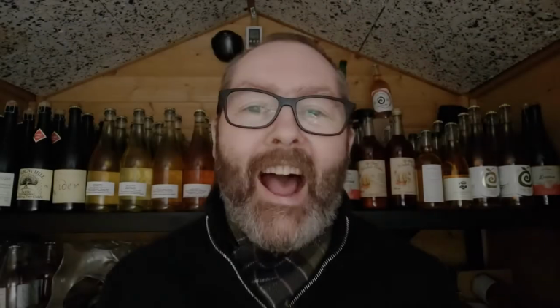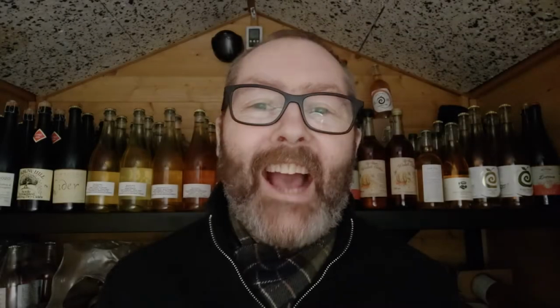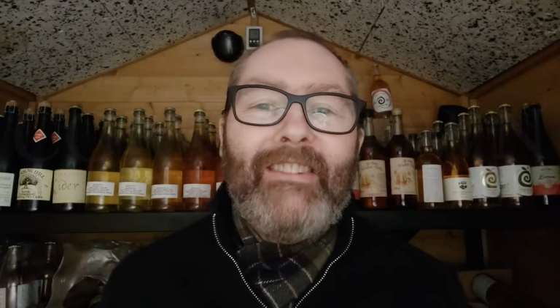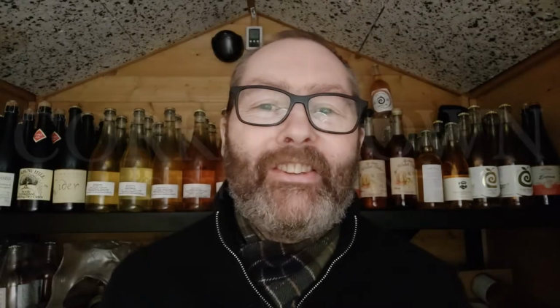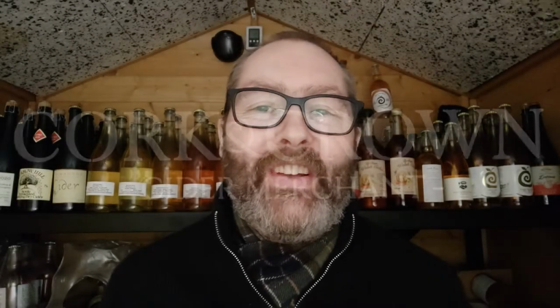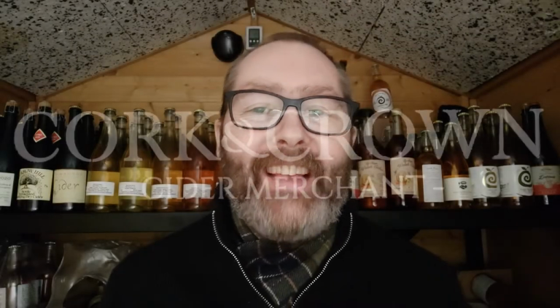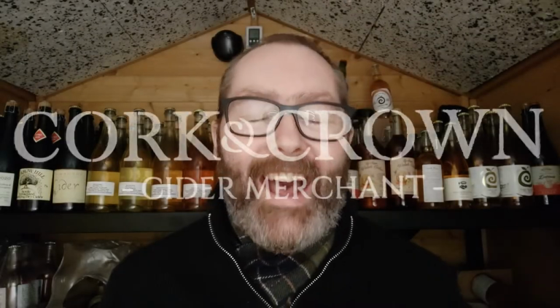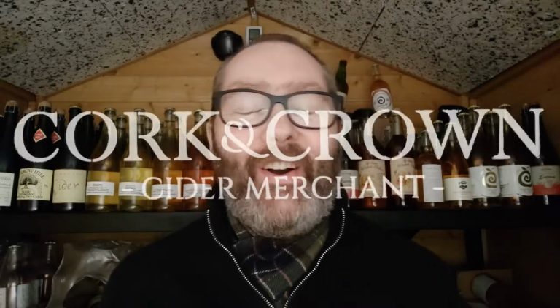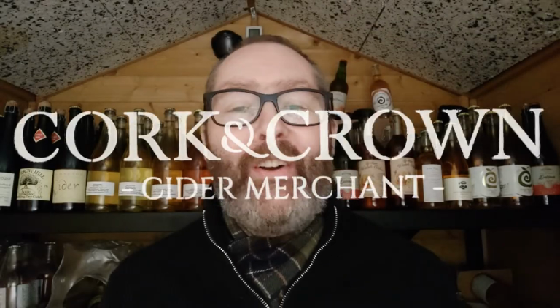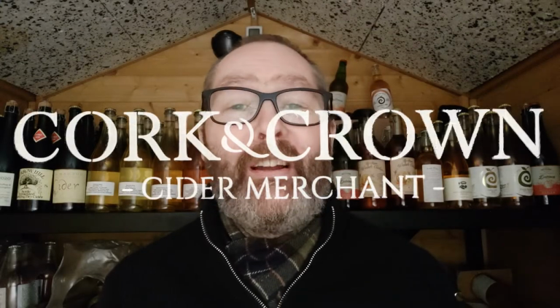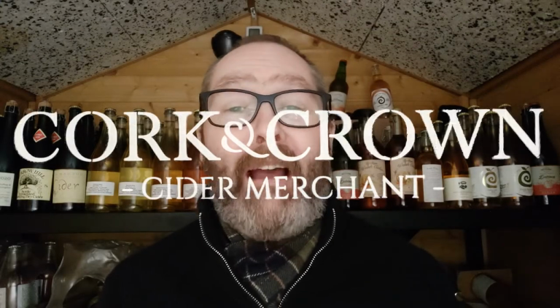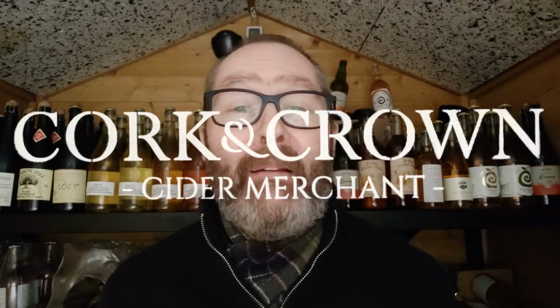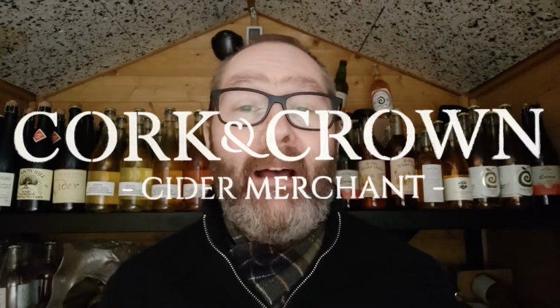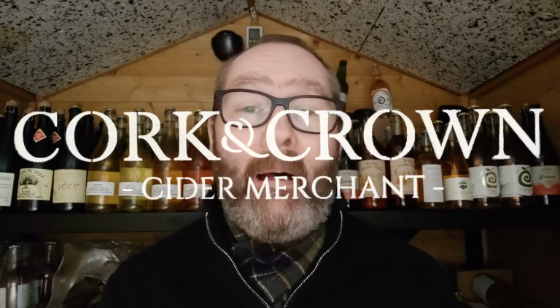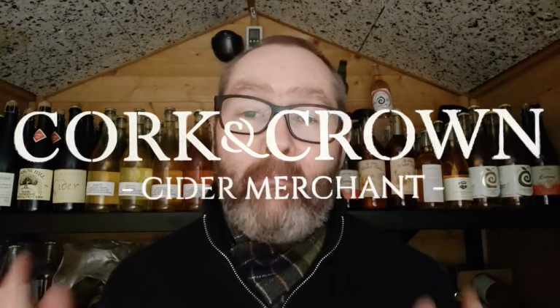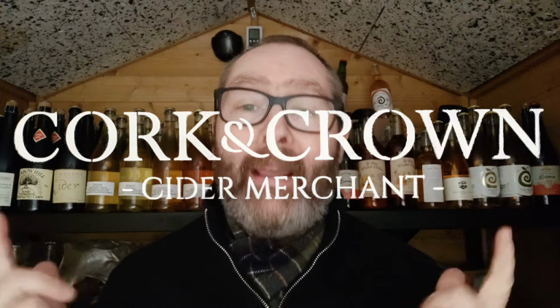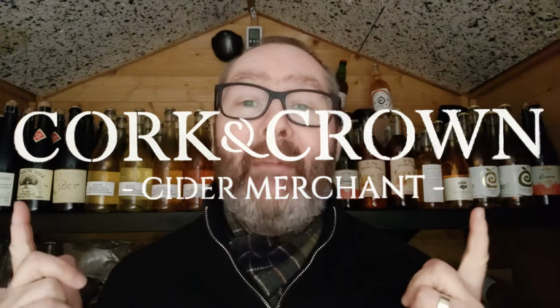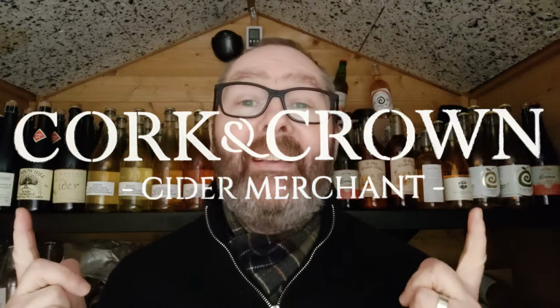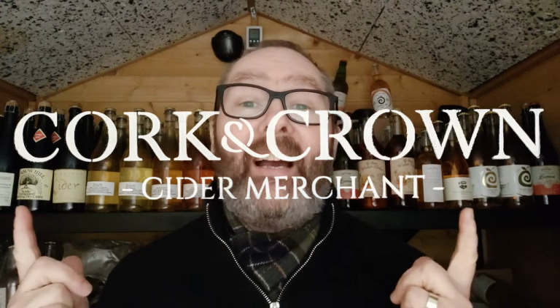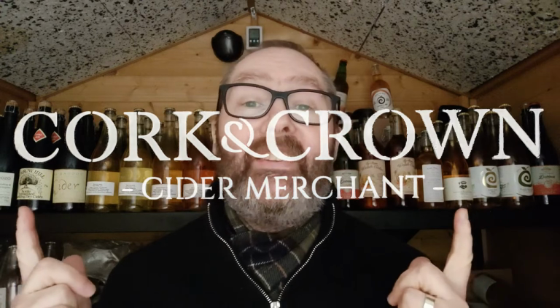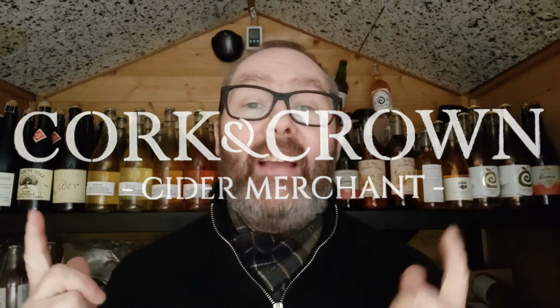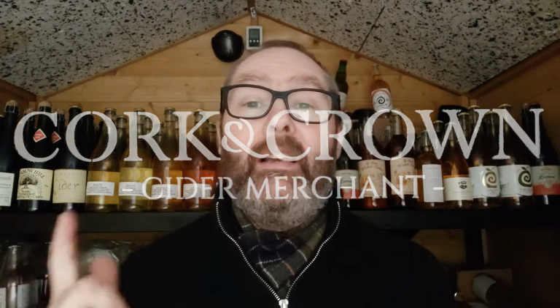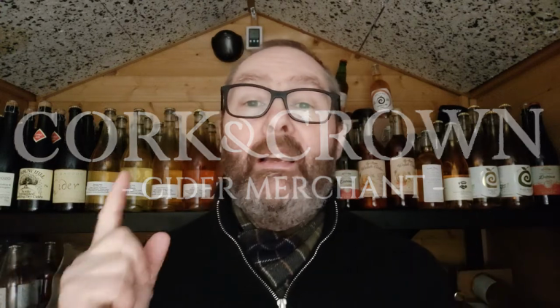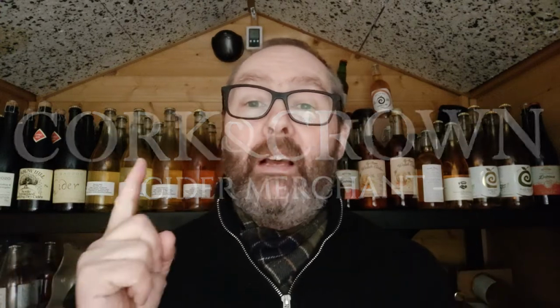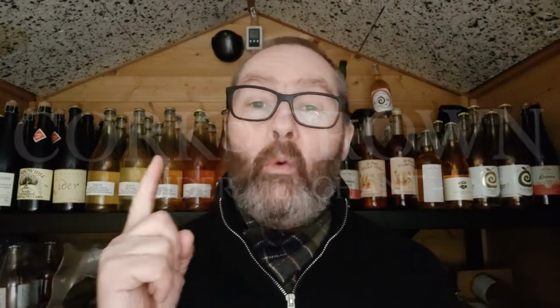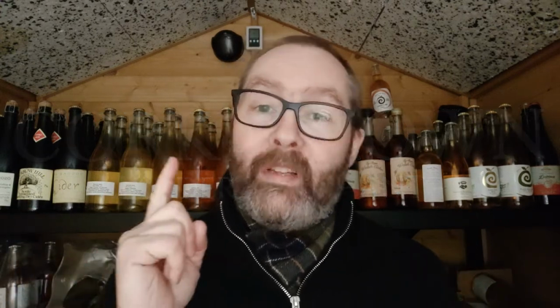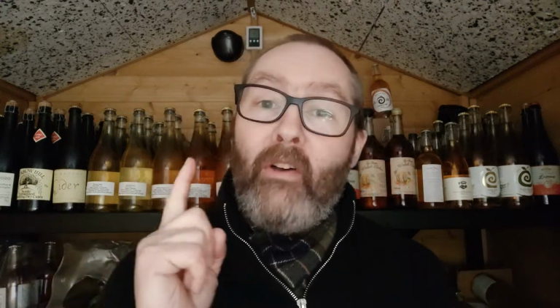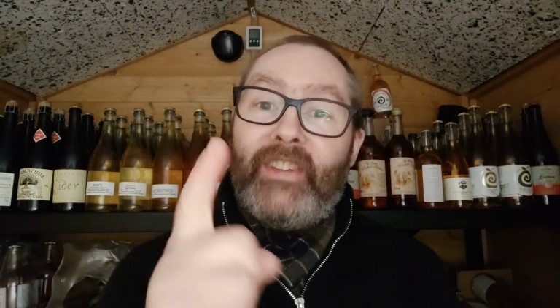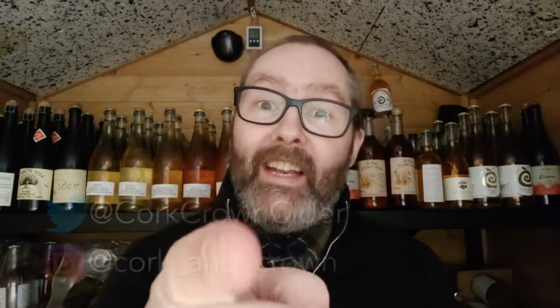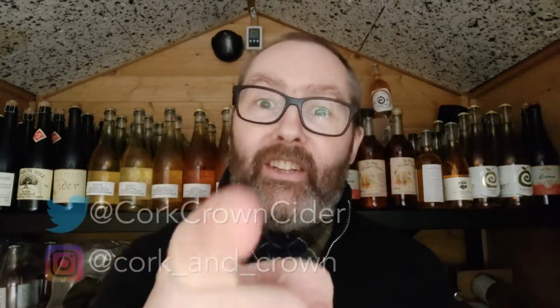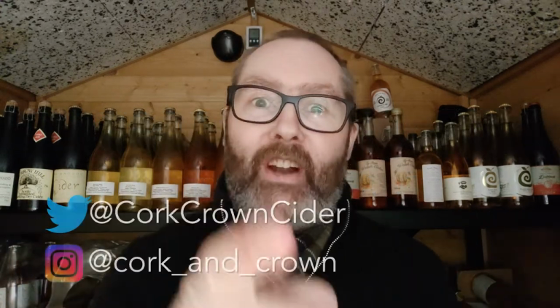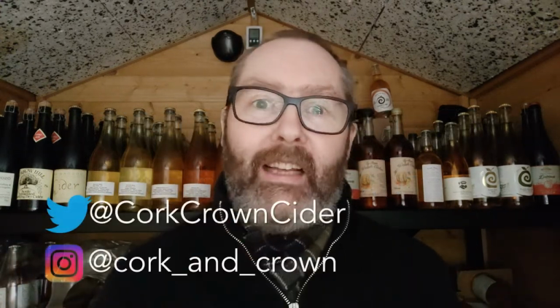Hi guys, it's Chris at Cork and Crown. I'm back in my cider shed with some more cider to try.